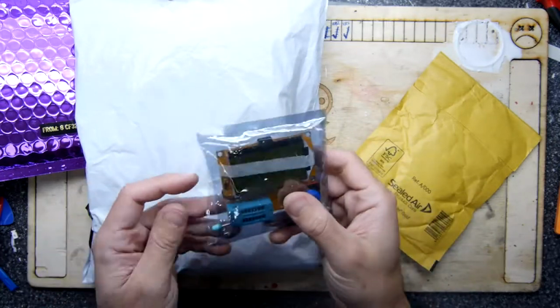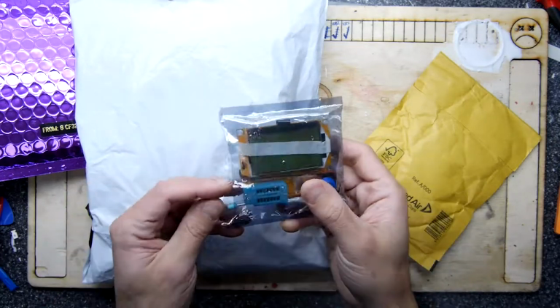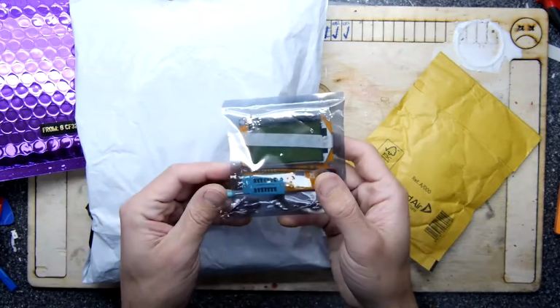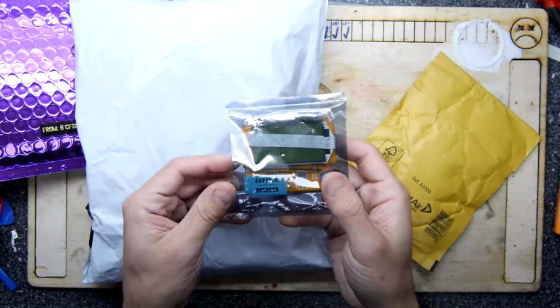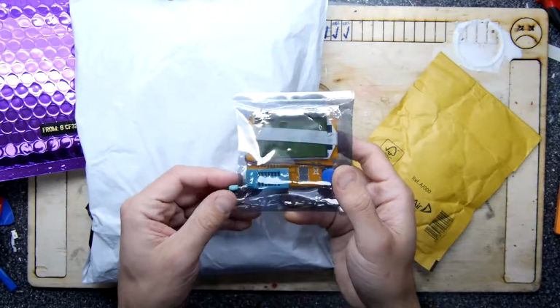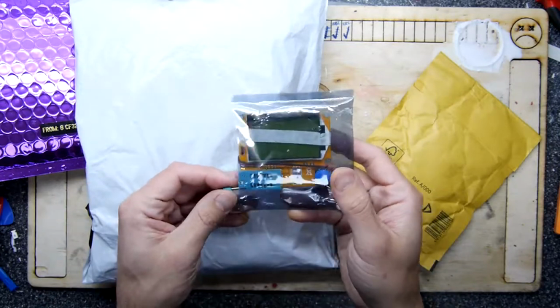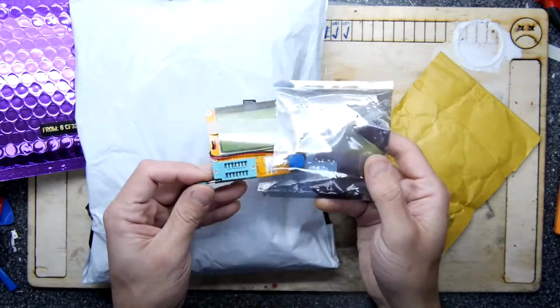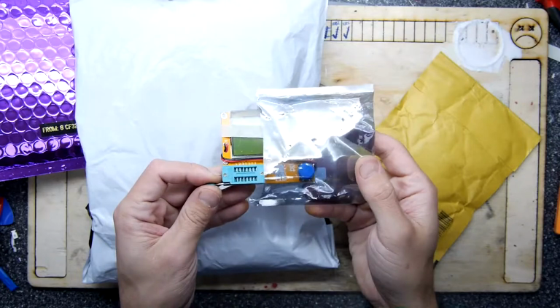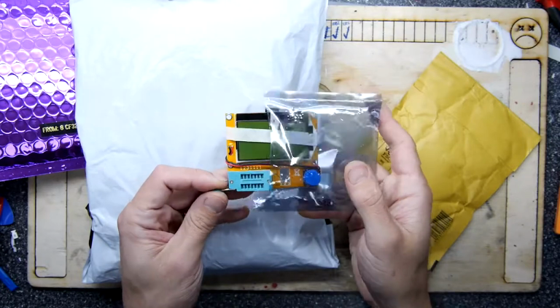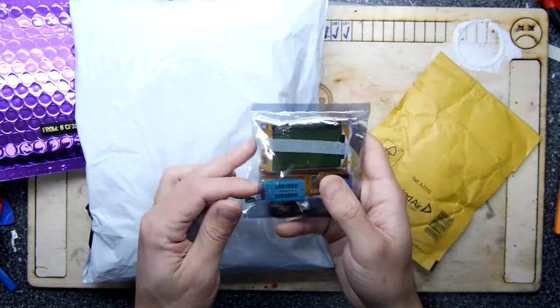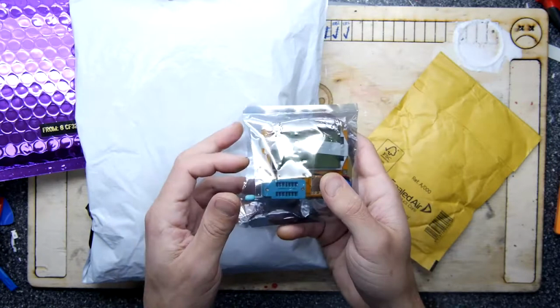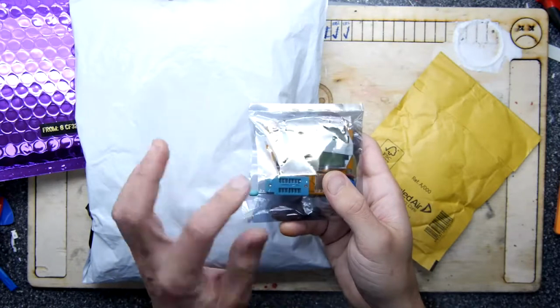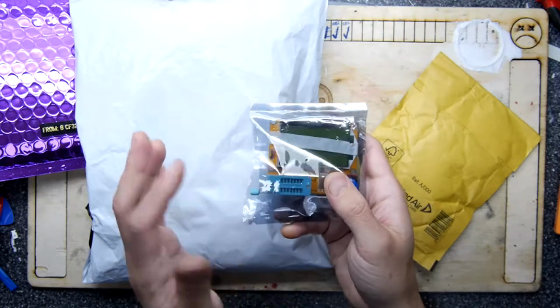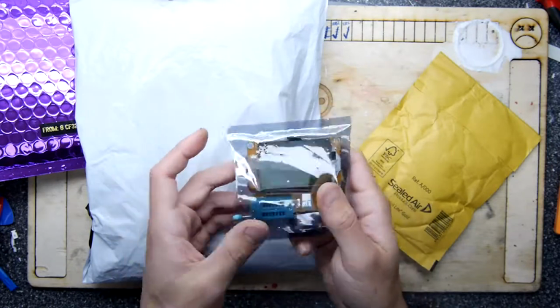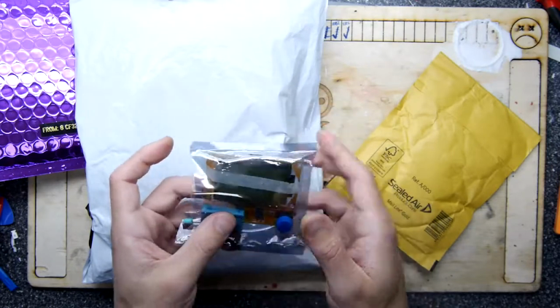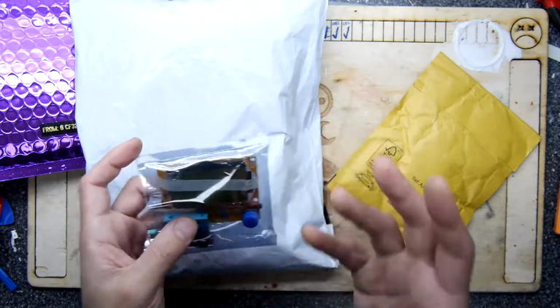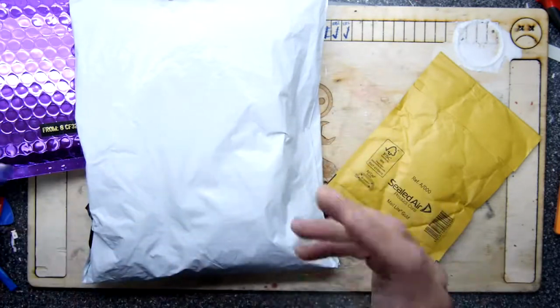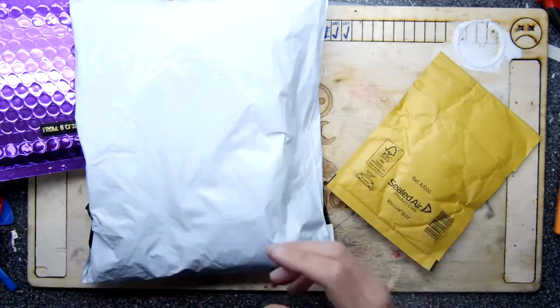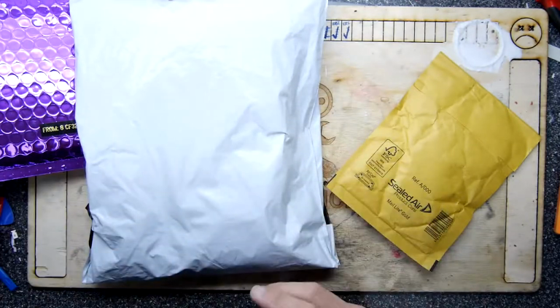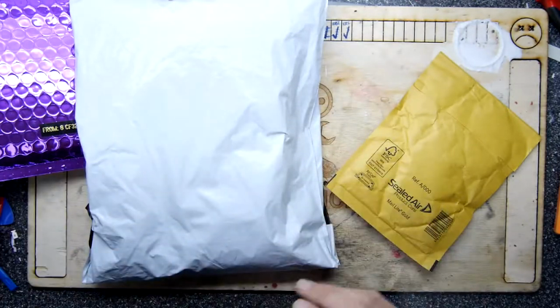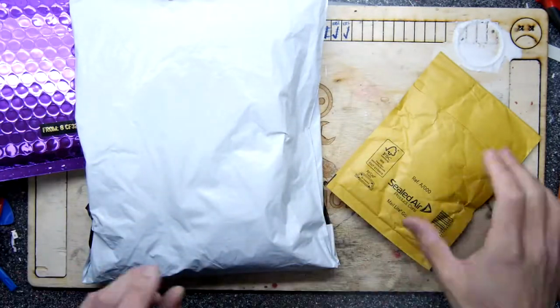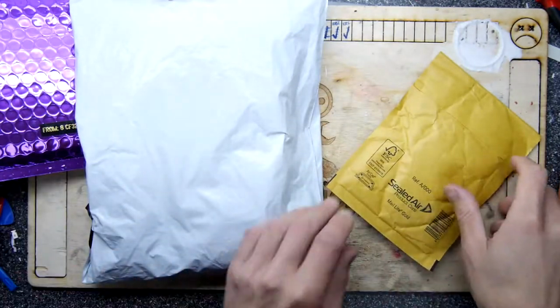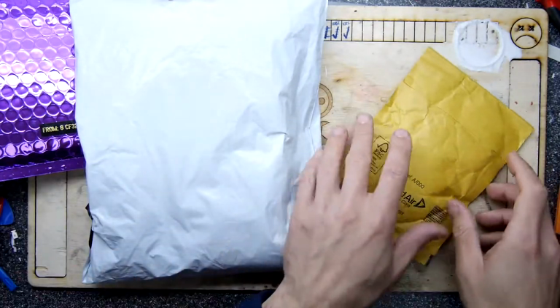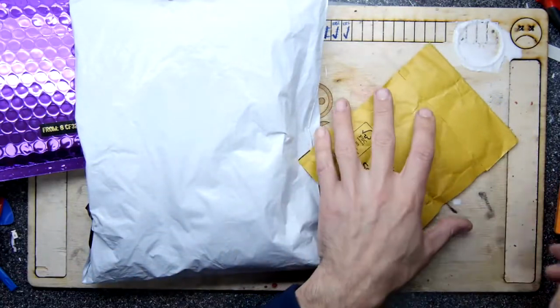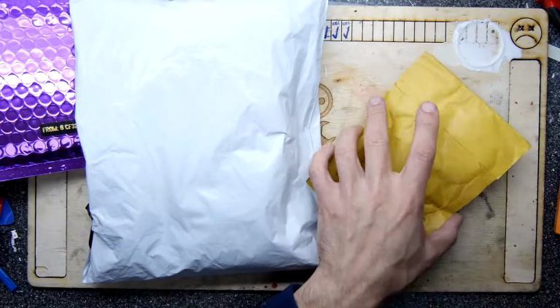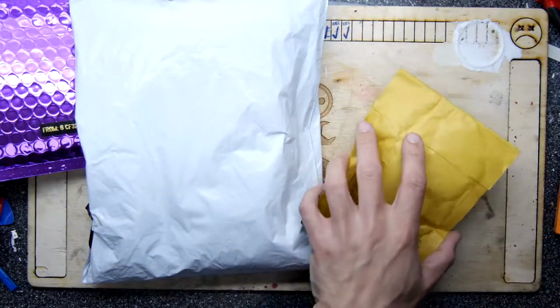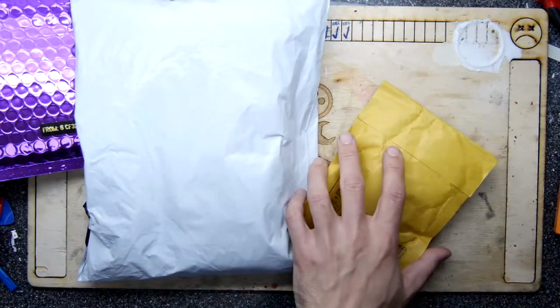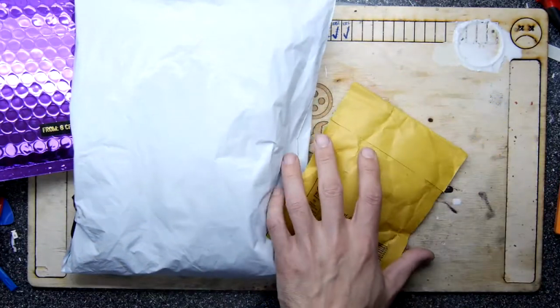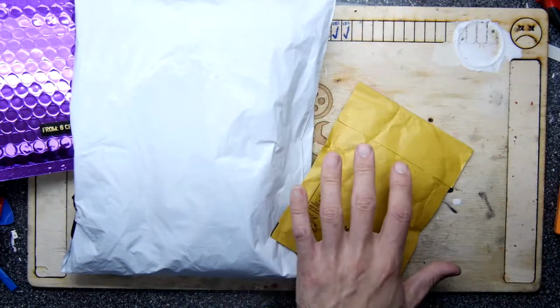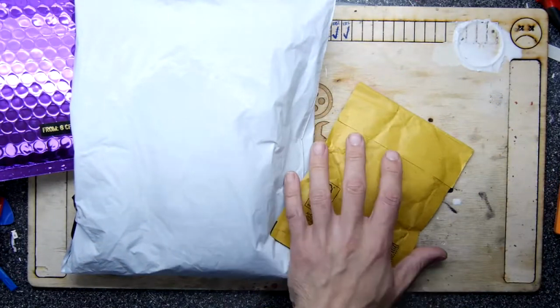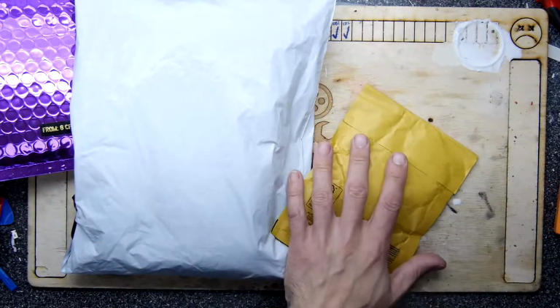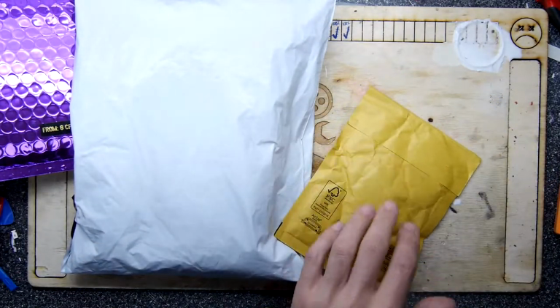To be honest, surface mount resistors aren't normally my problem — it's the through-hole ones. Surface mounts at least have things written on them.